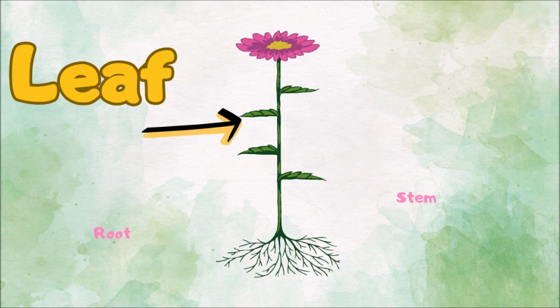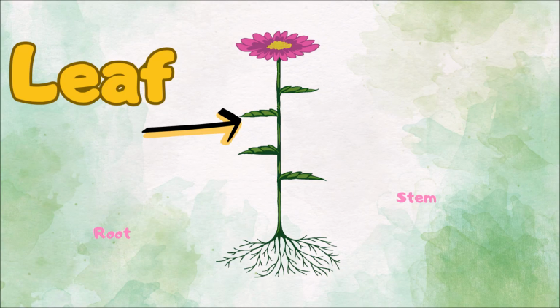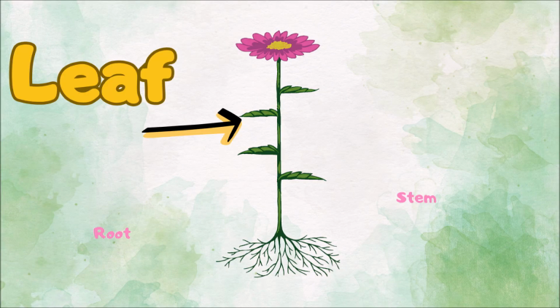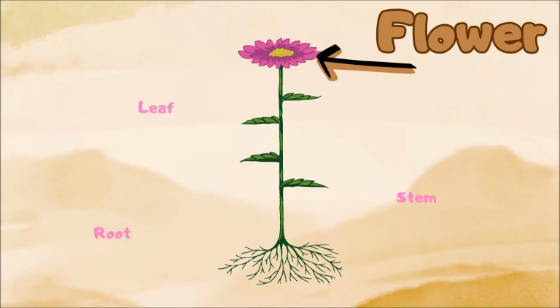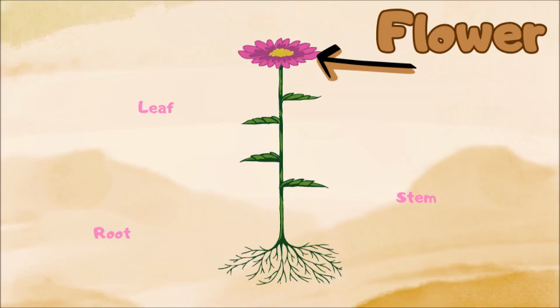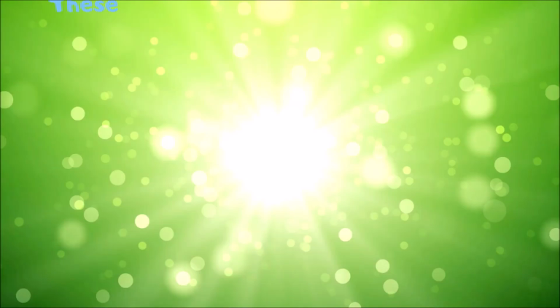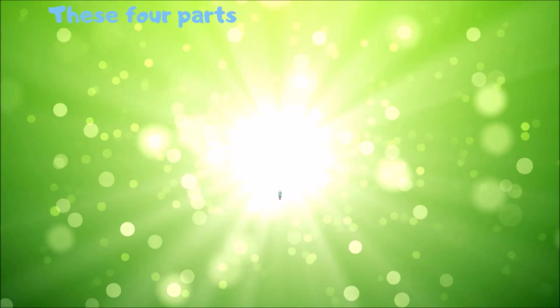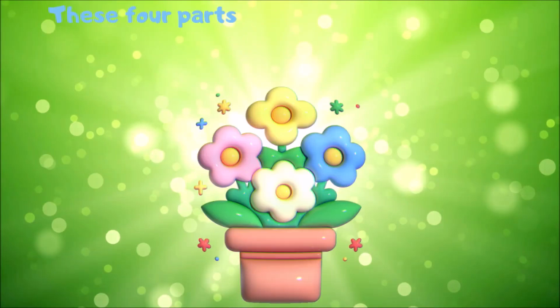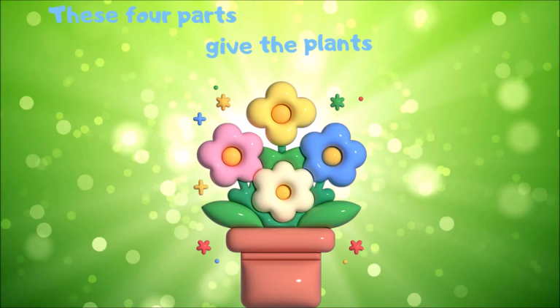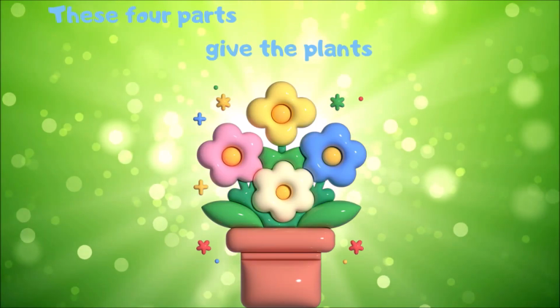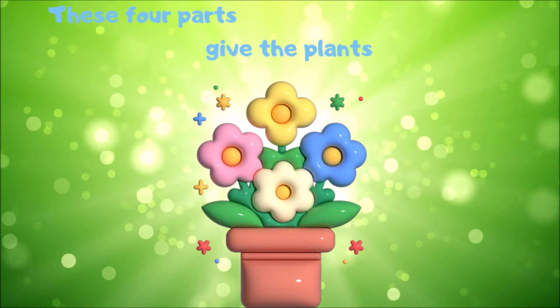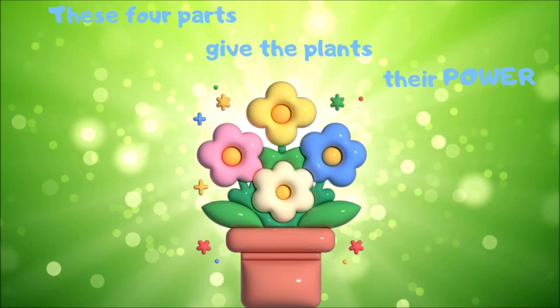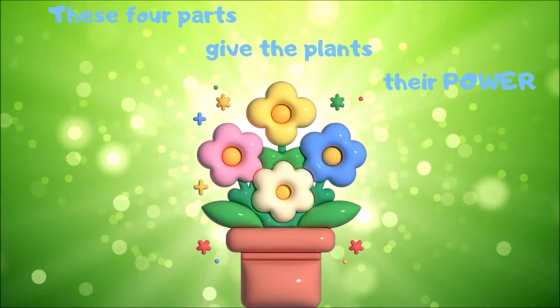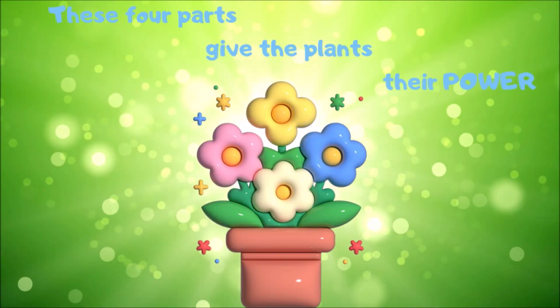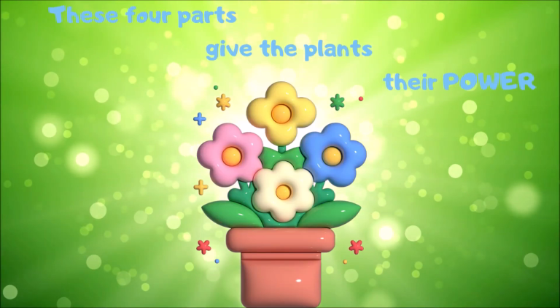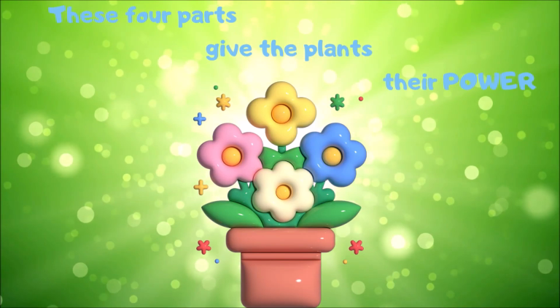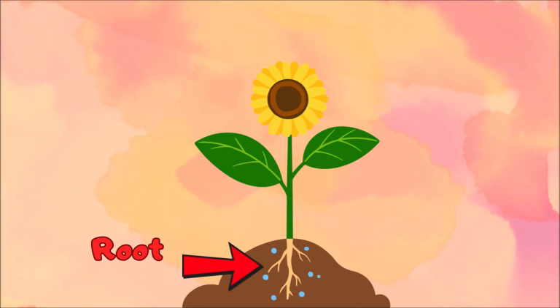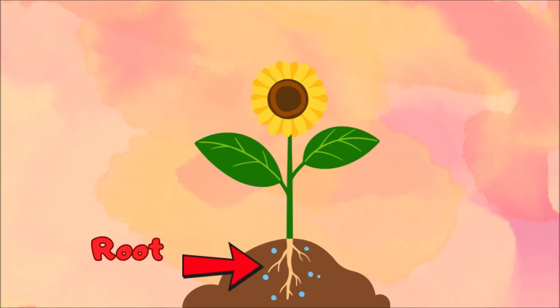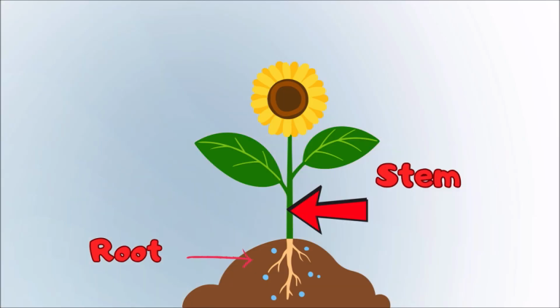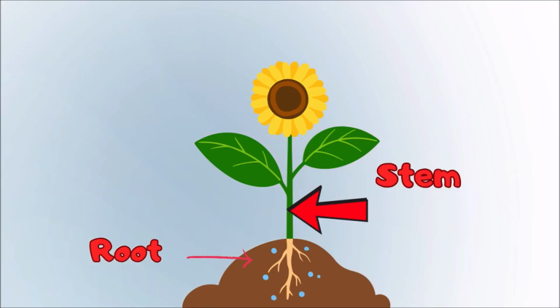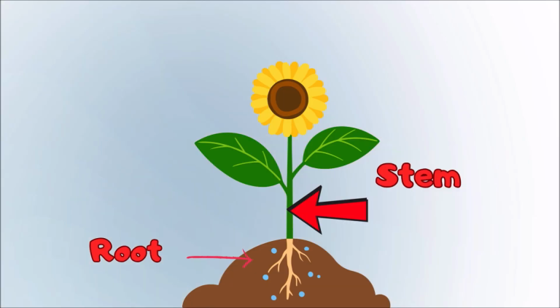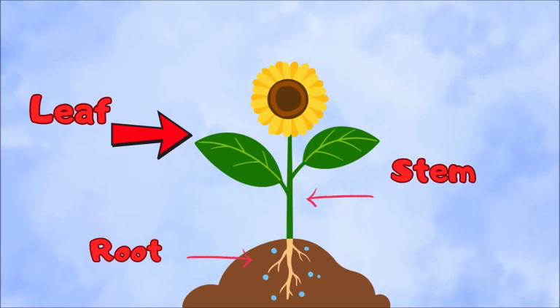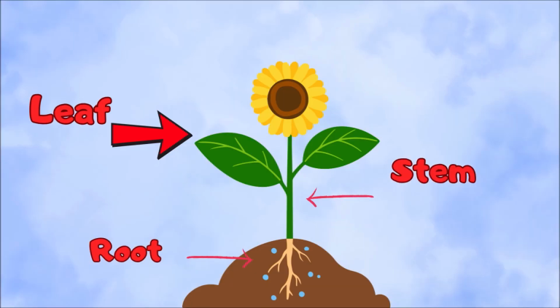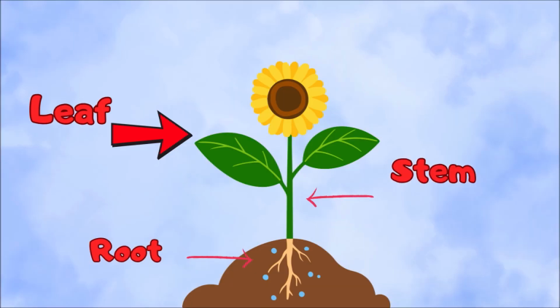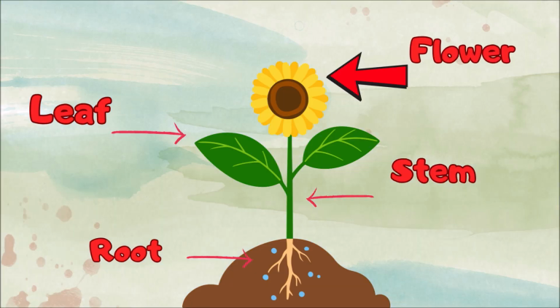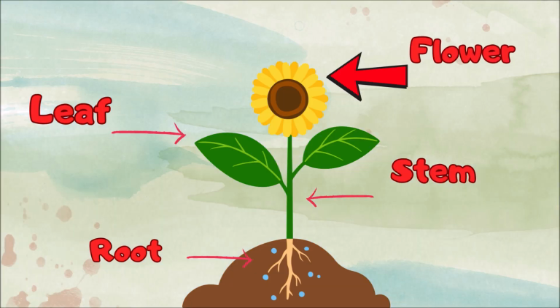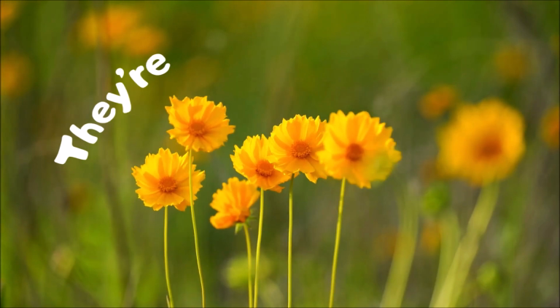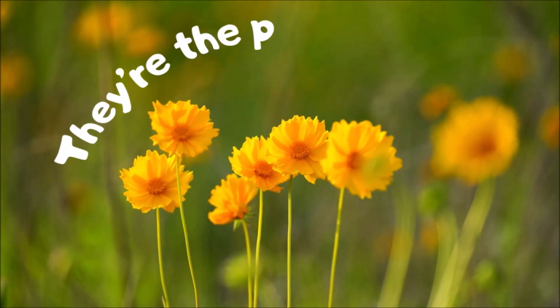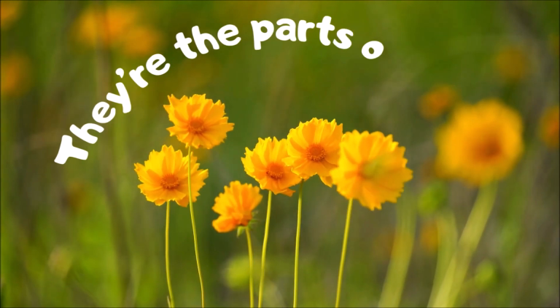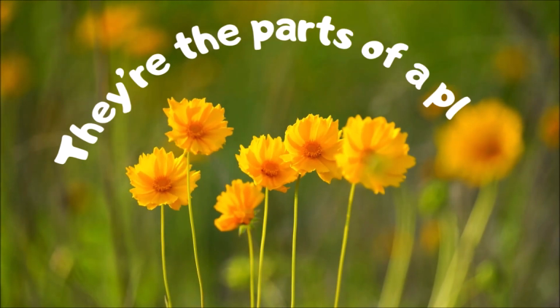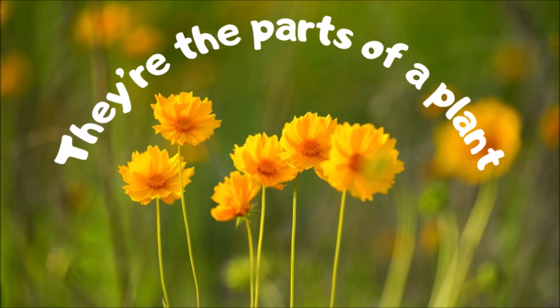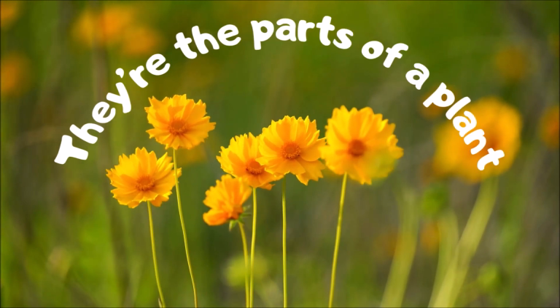Roots, stem, leaf, flower — these four parts give the plants their power. Roots, stem, leaf, flower — they're the parts of the plant.